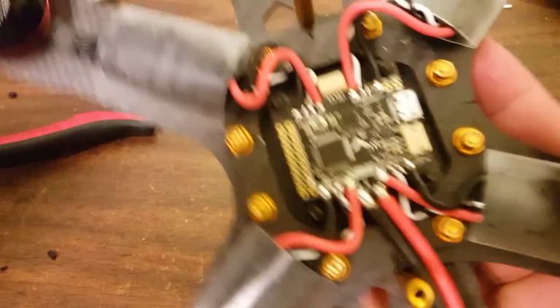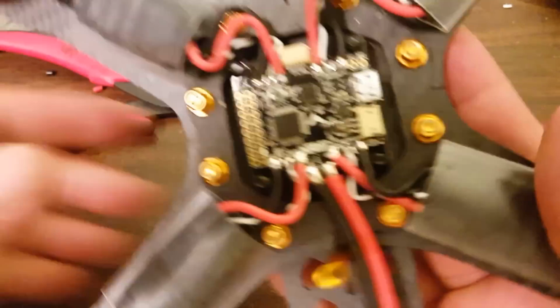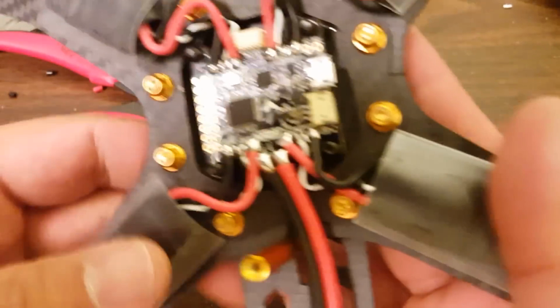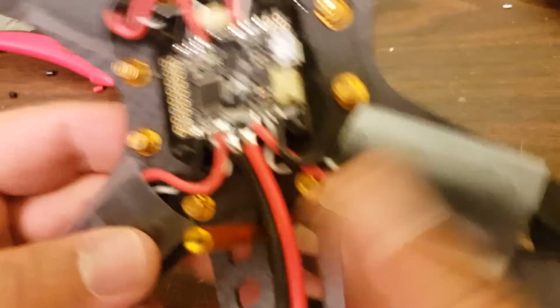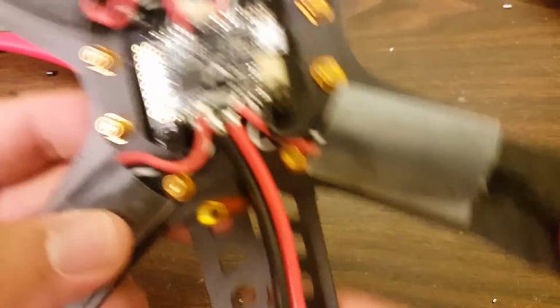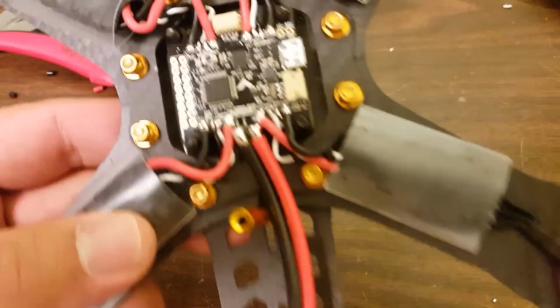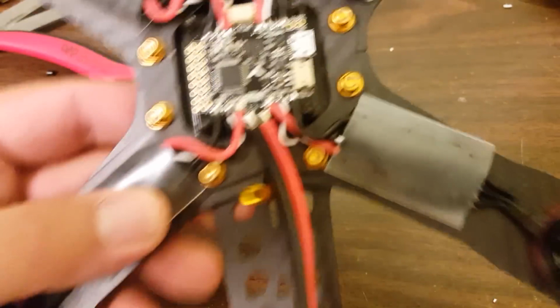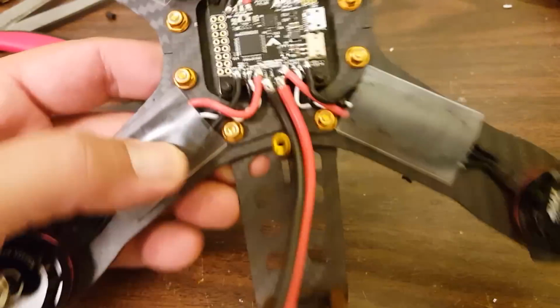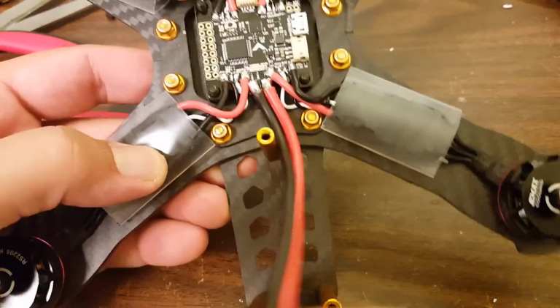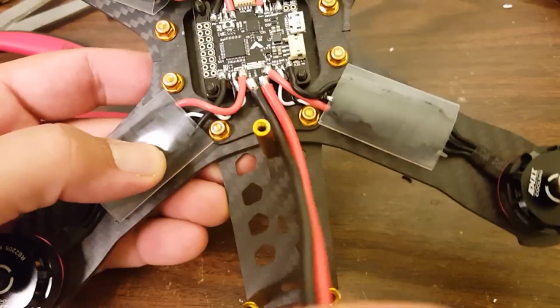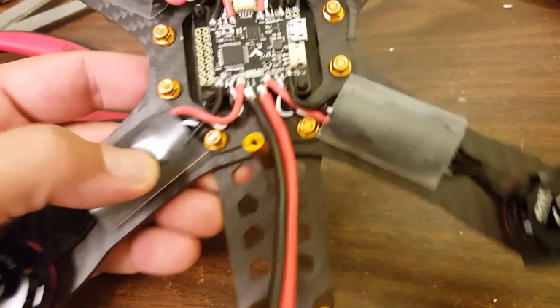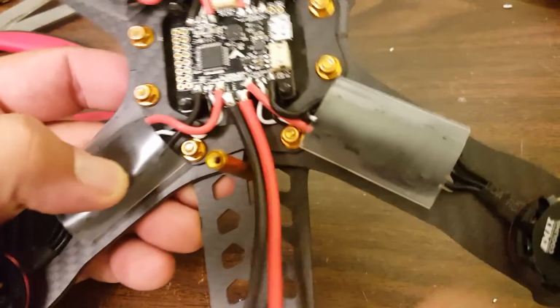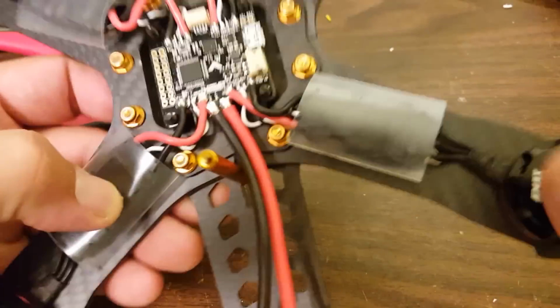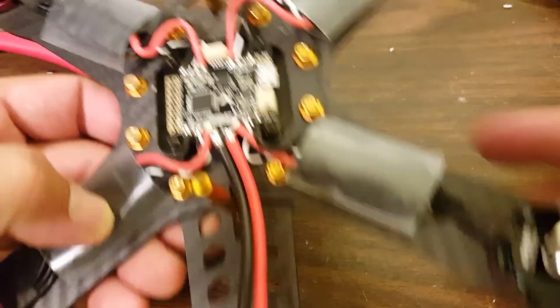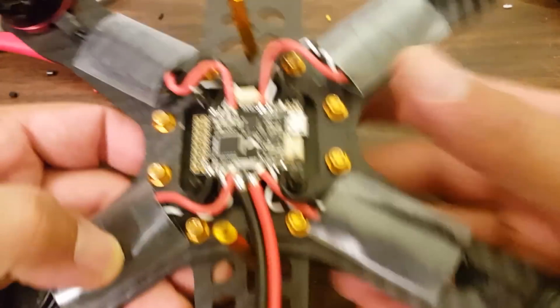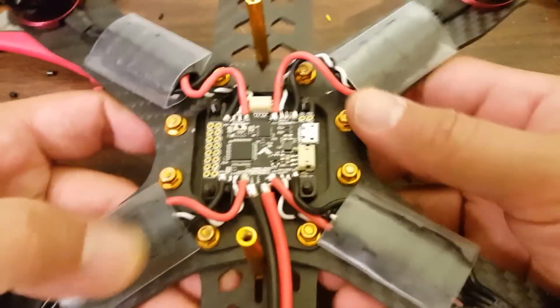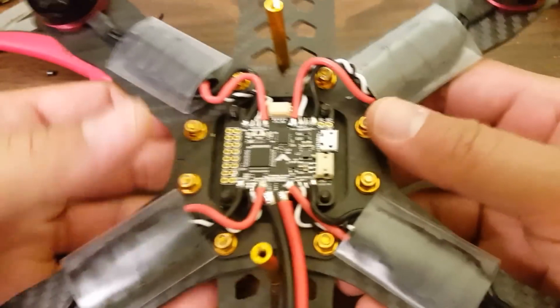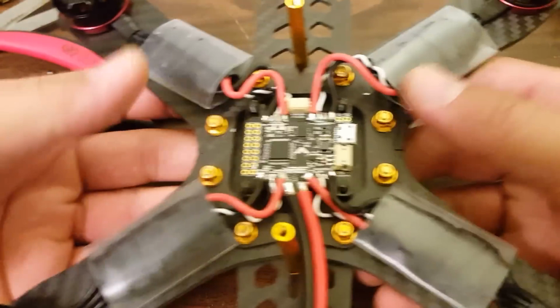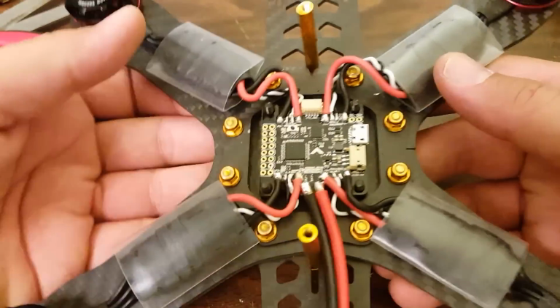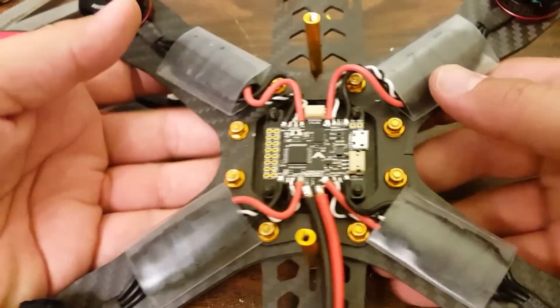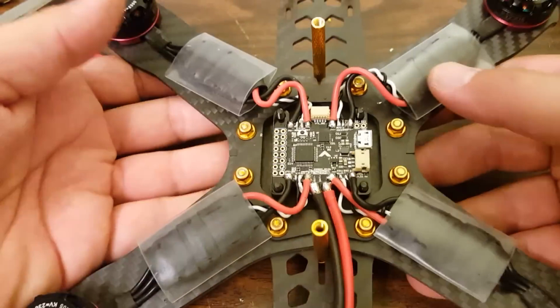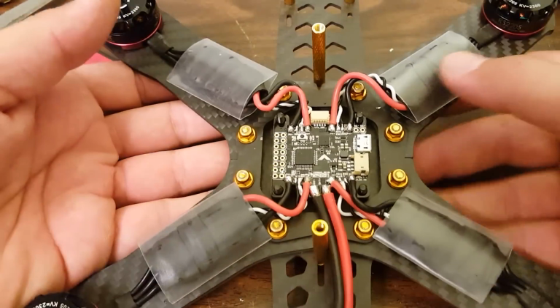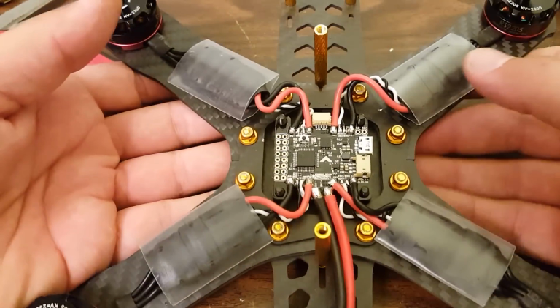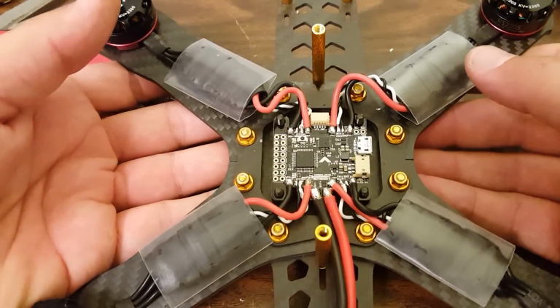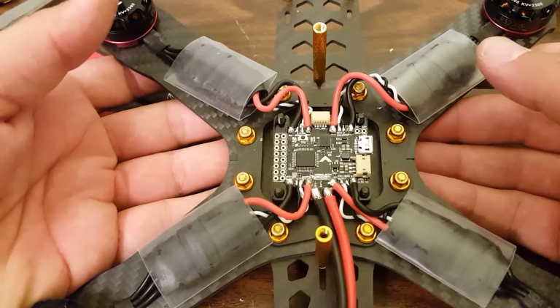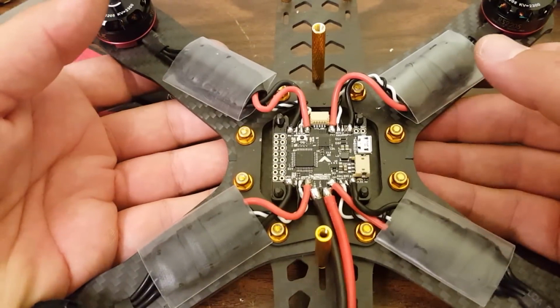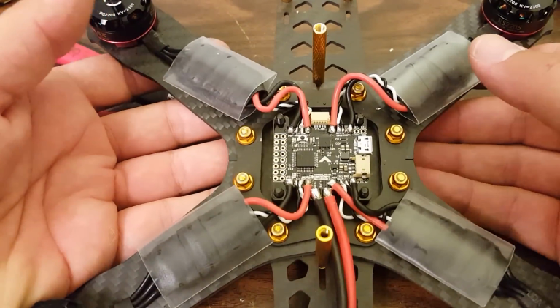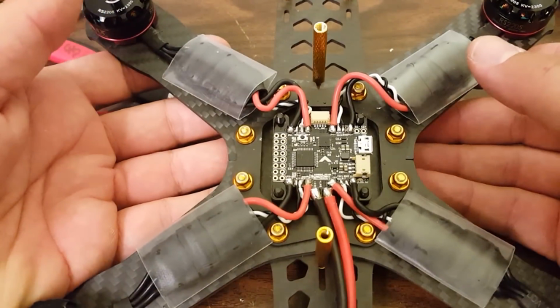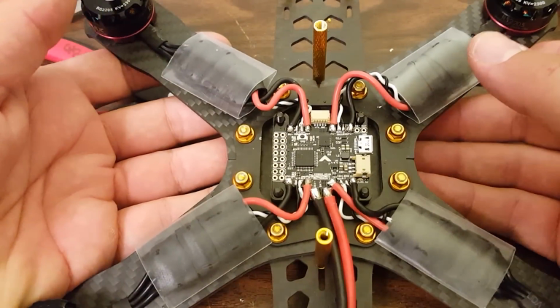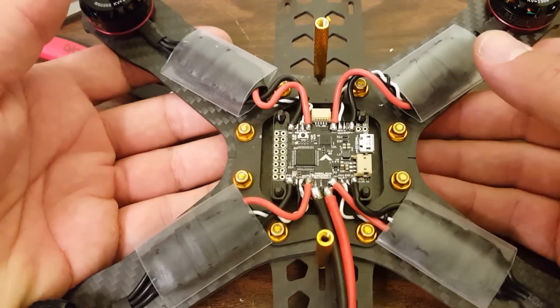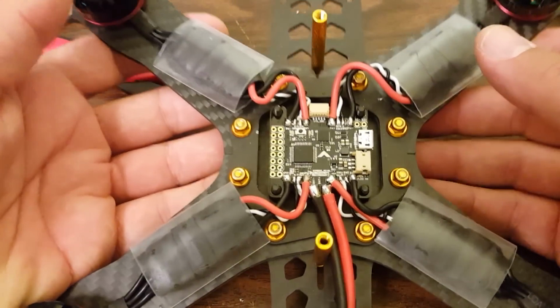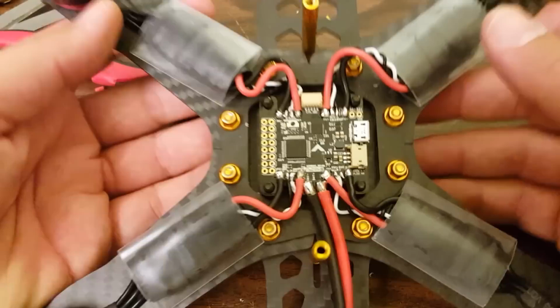You'll notice I also soldered on the power leads — I didn't show you that, so you'll forgive me. It's not too radical.